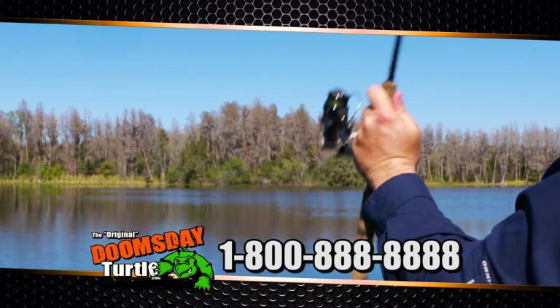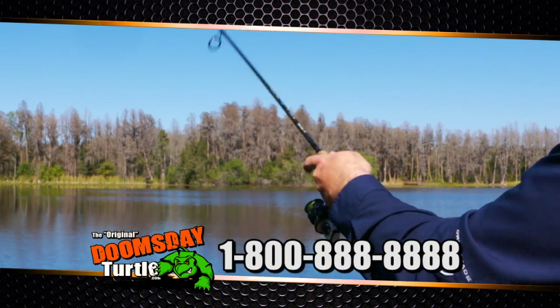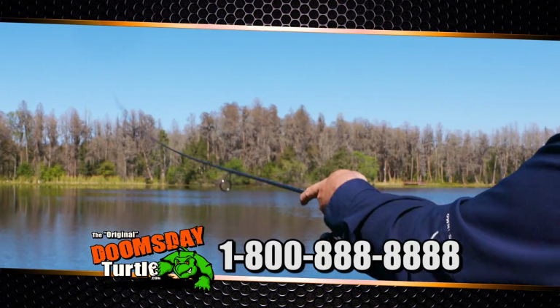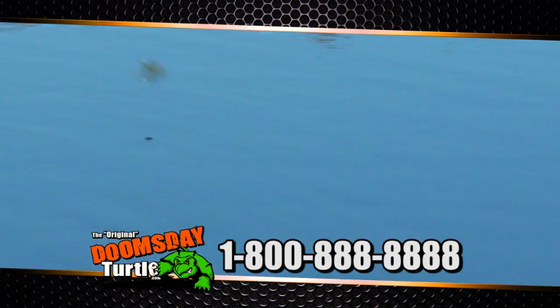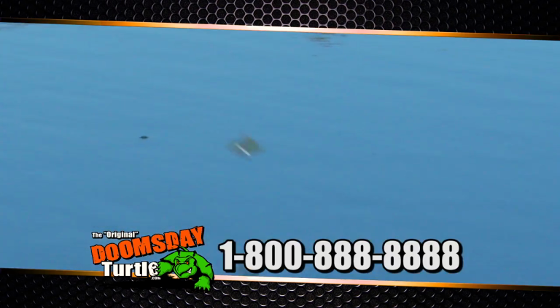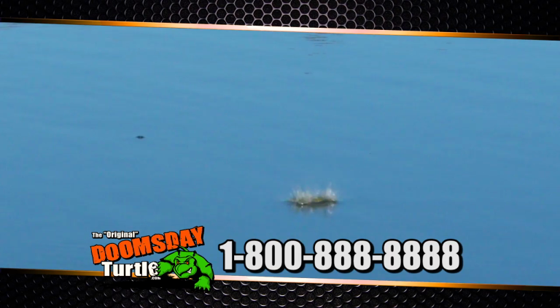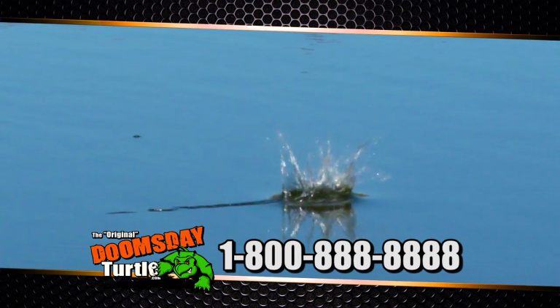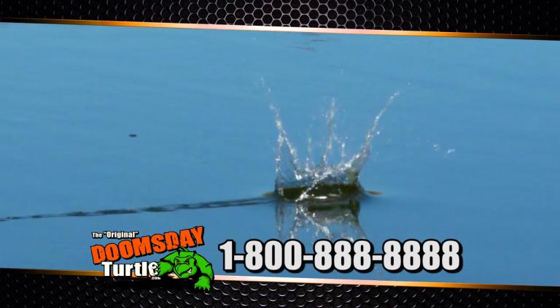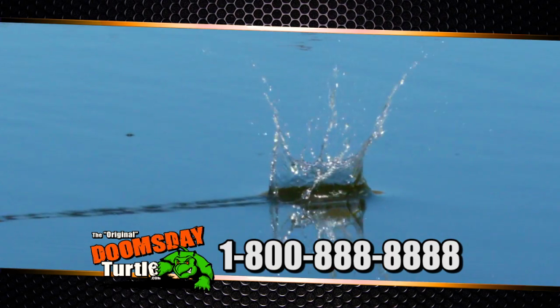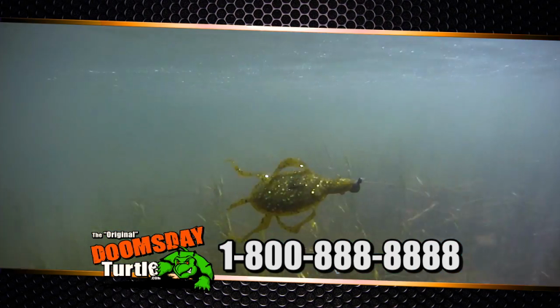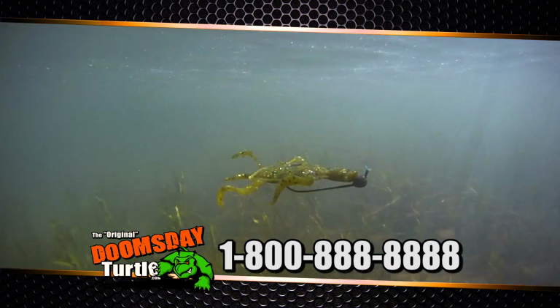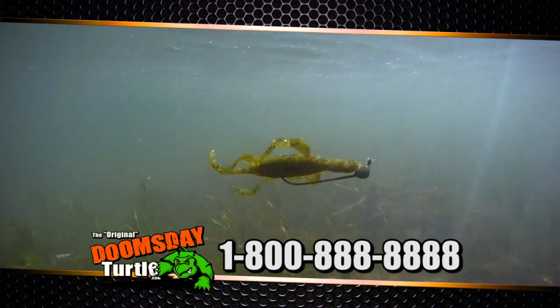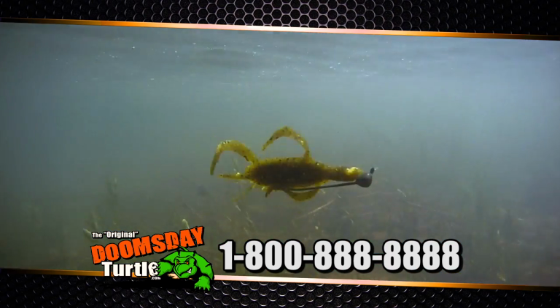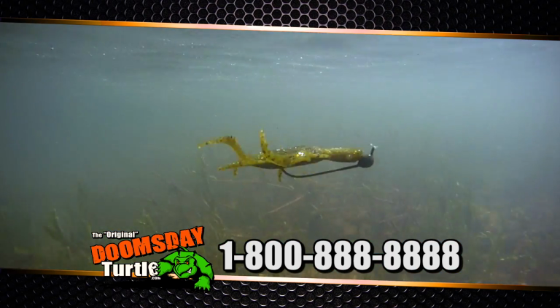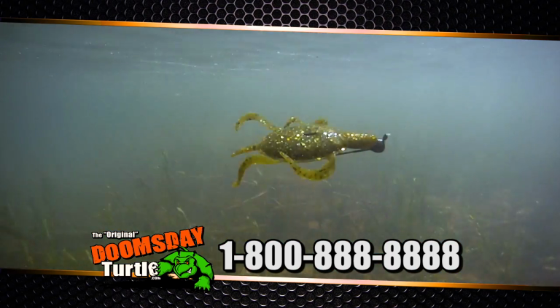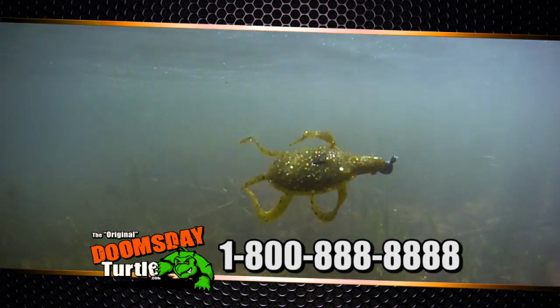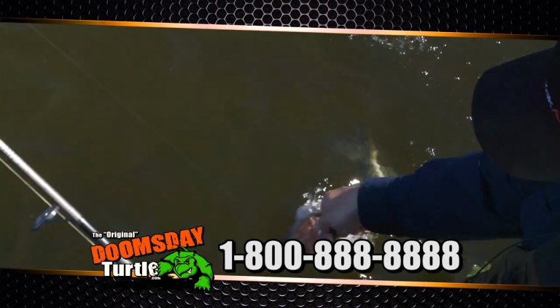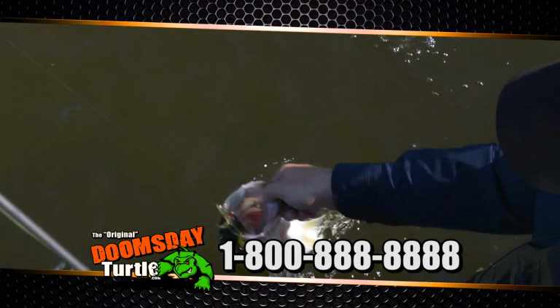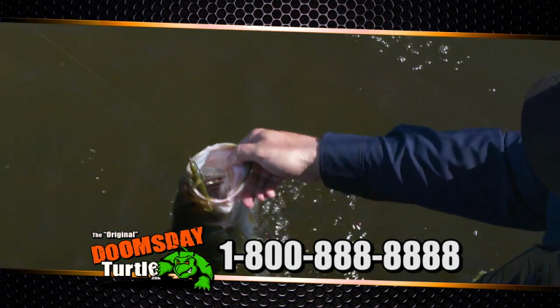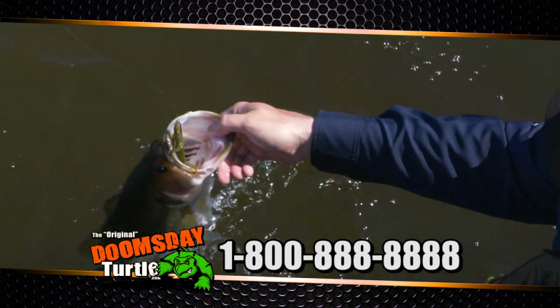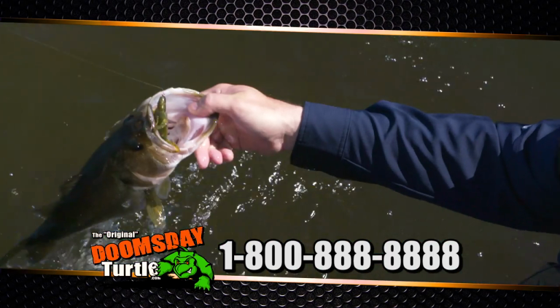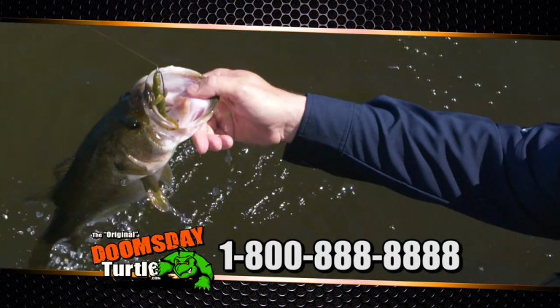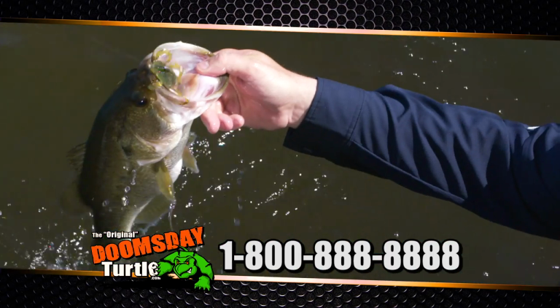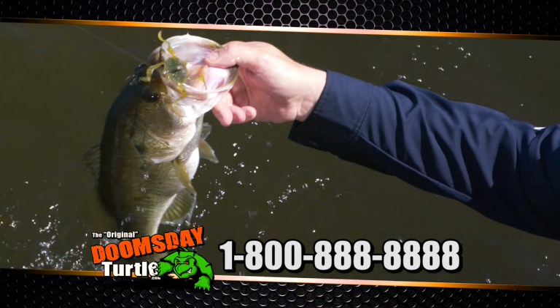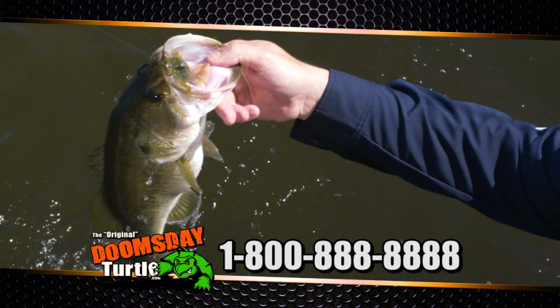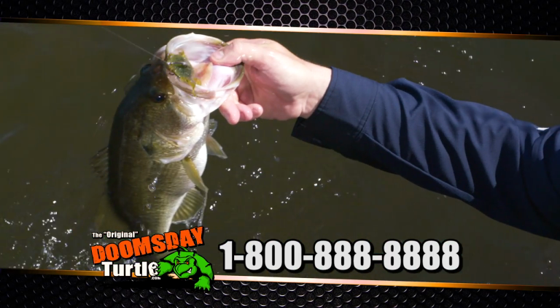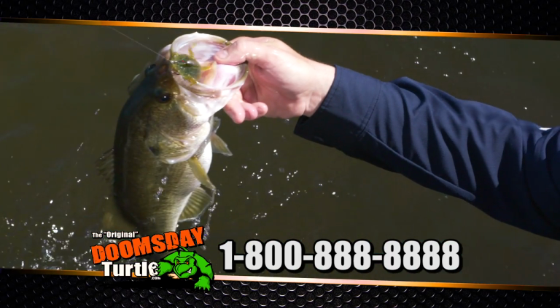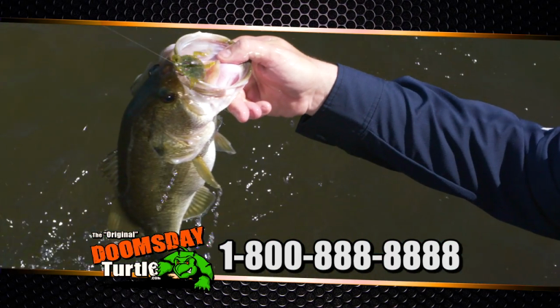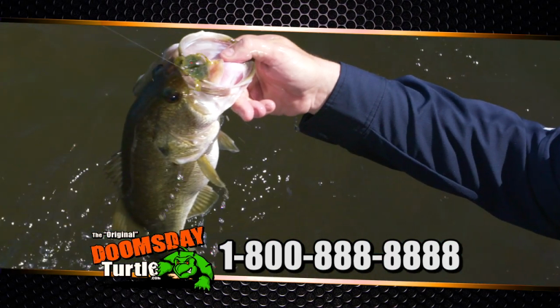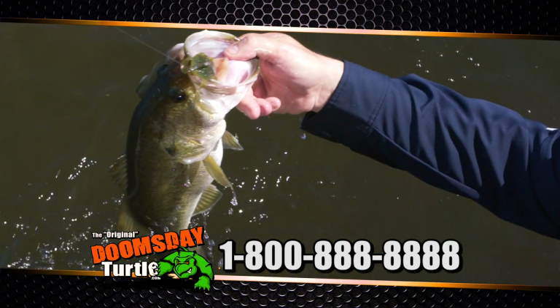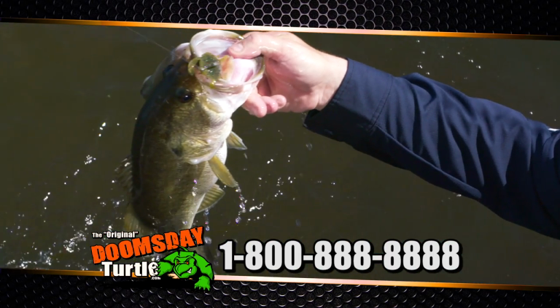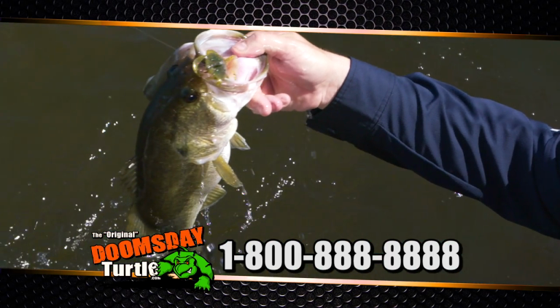The only way to fish it wrong is to not fish it at all. Doomsday Turtle — it's a bad day to be a bass.